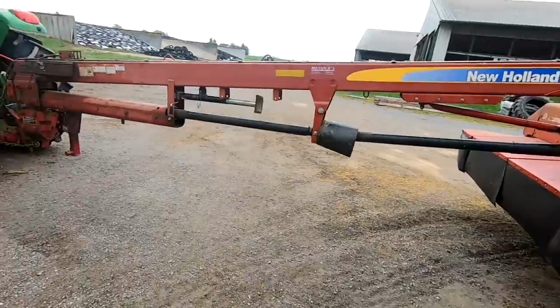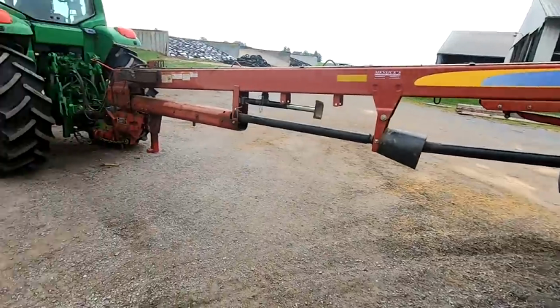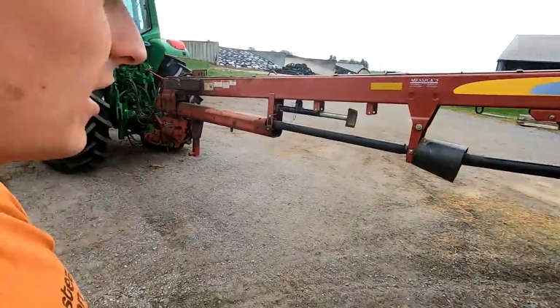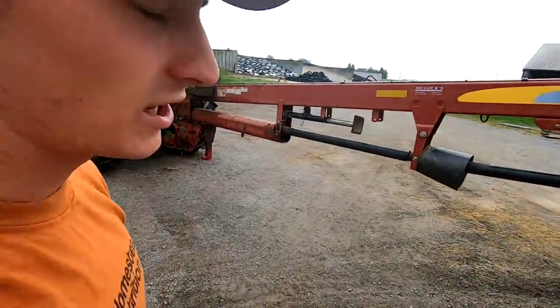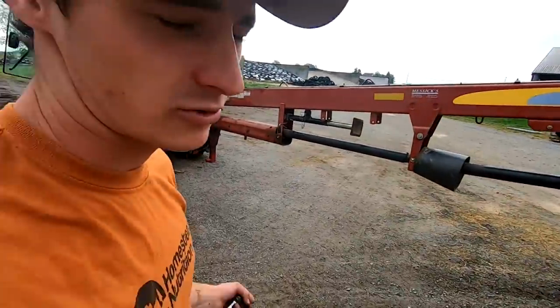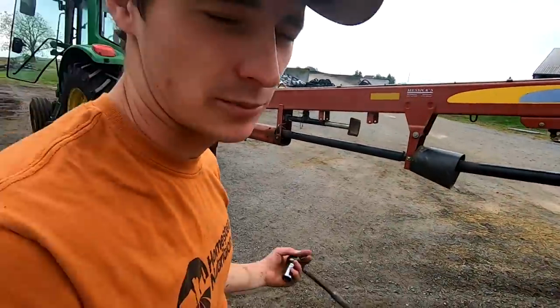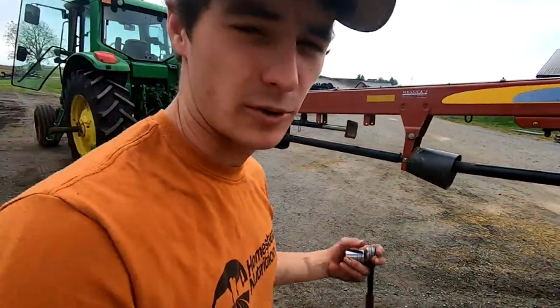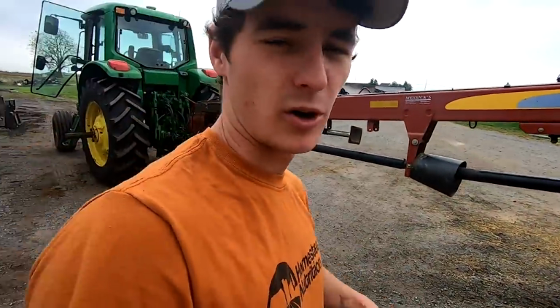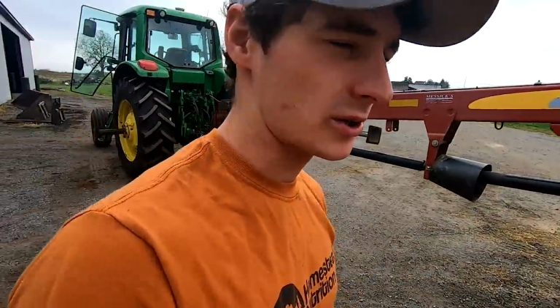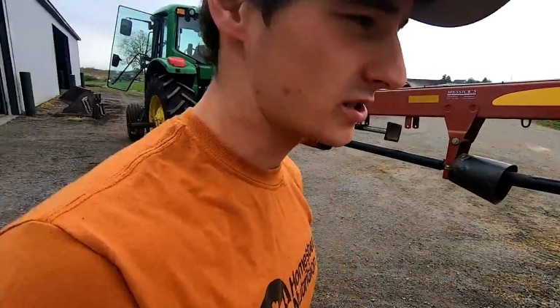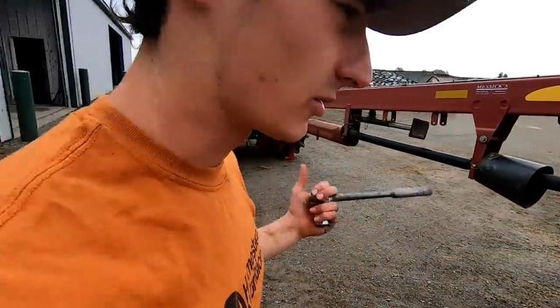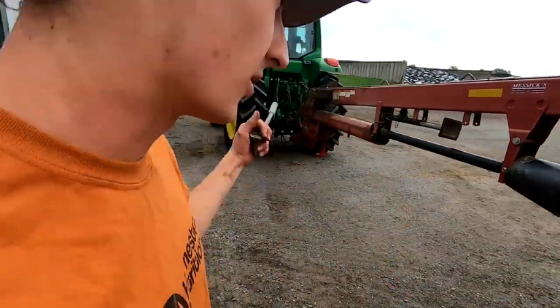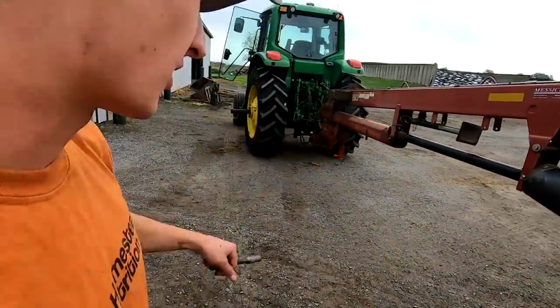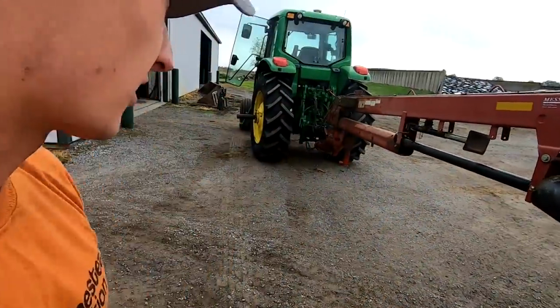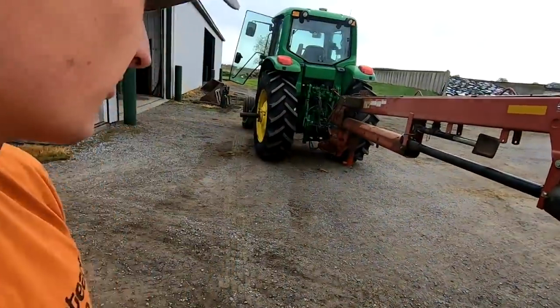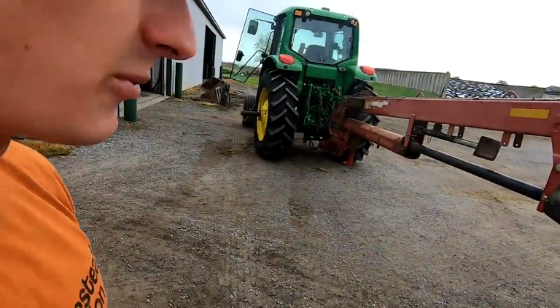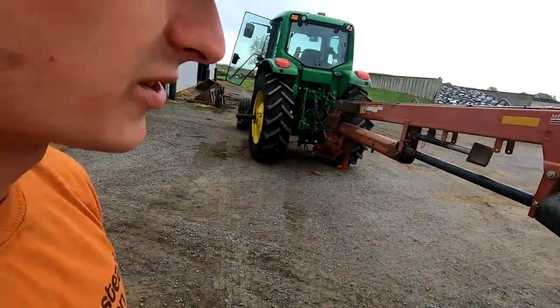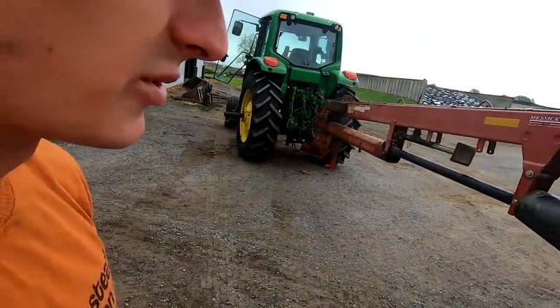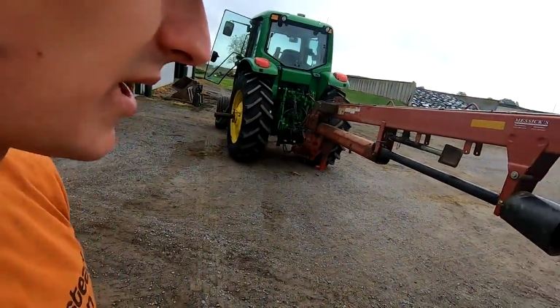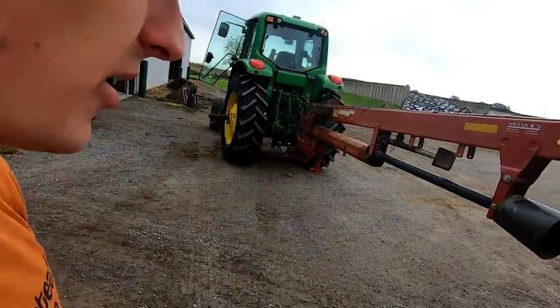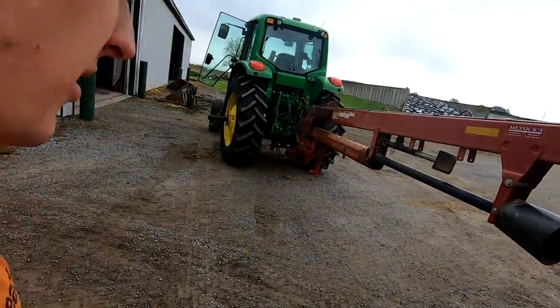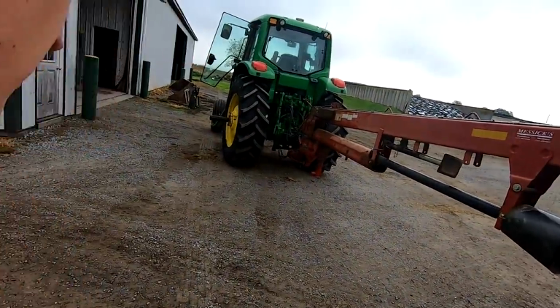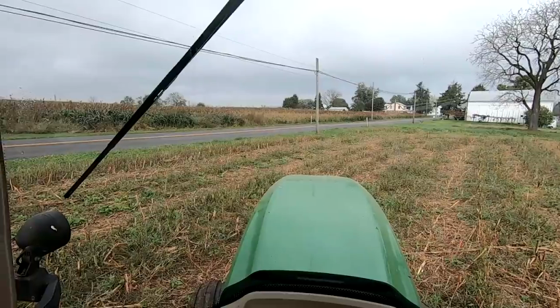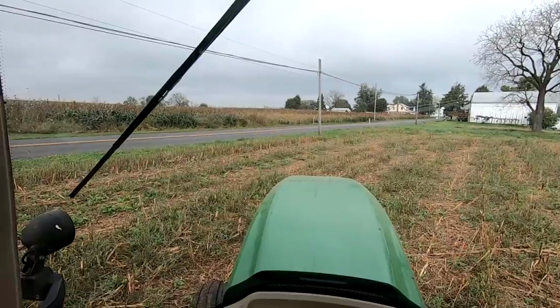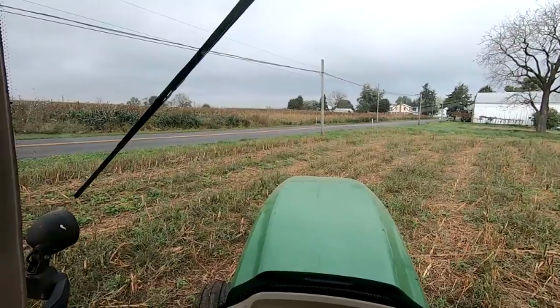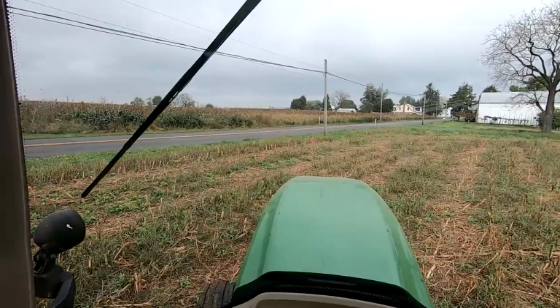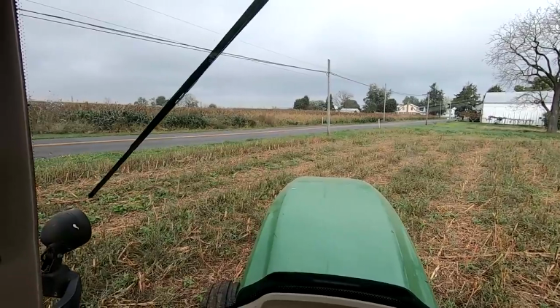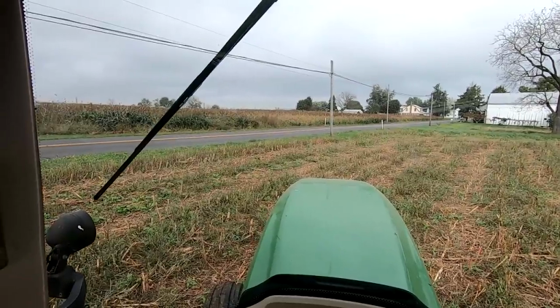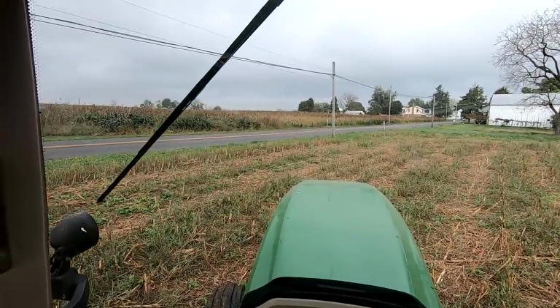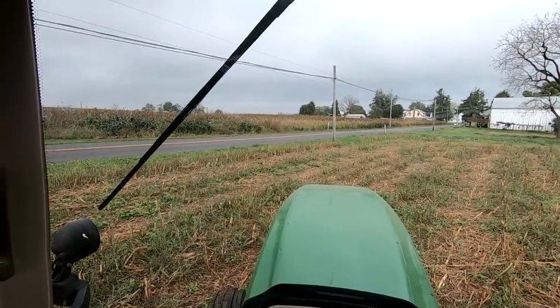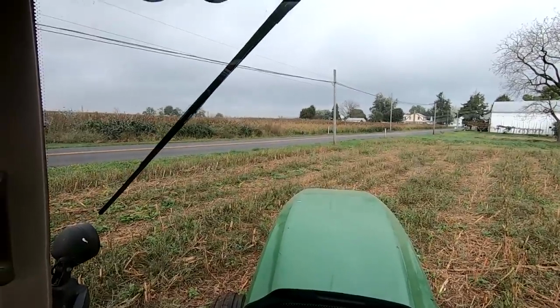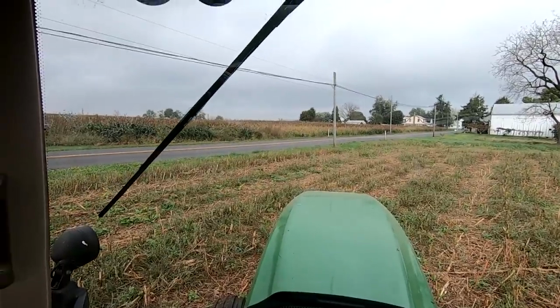We do have that three-point mower we could stick on the other tractor if we wanted to do it that way. So there's the sorghum field across the road.